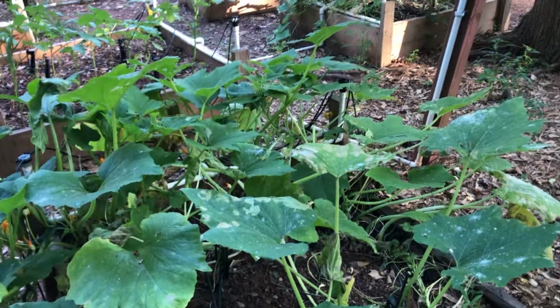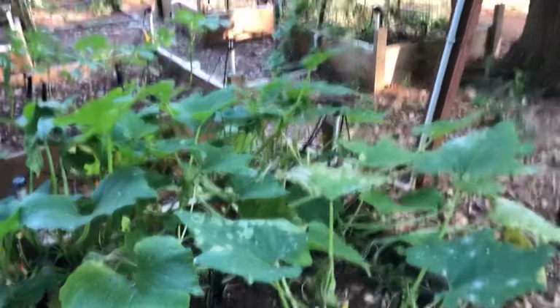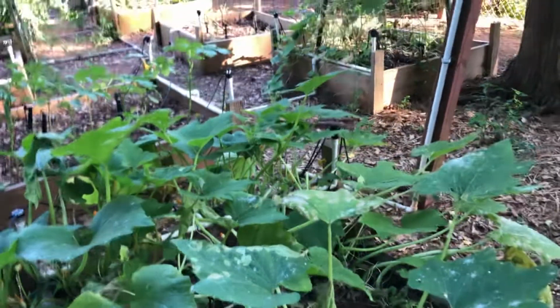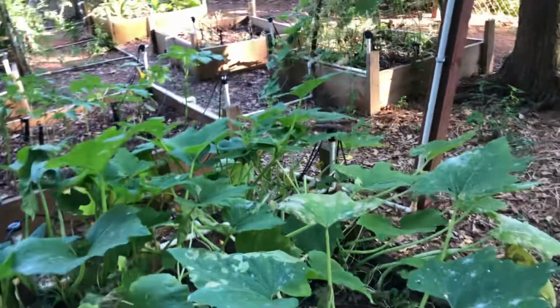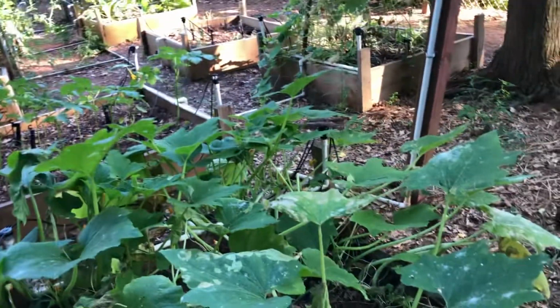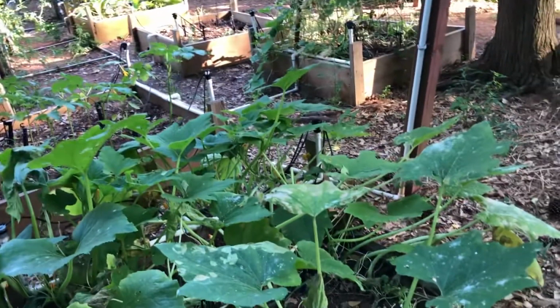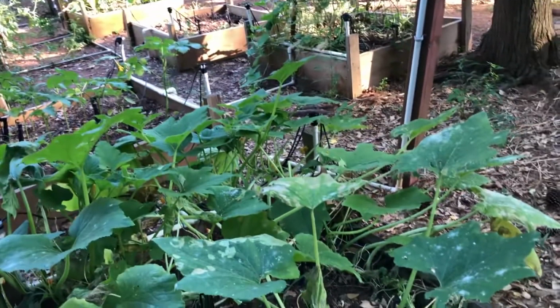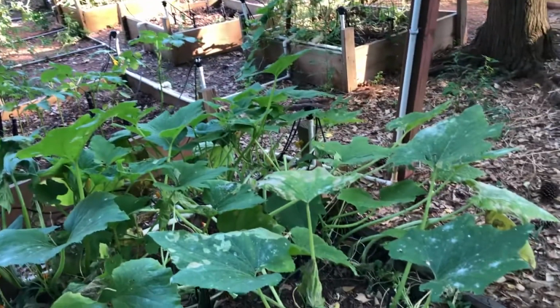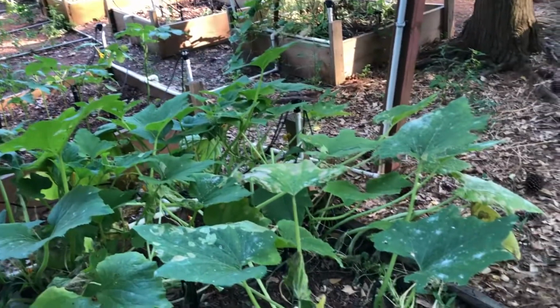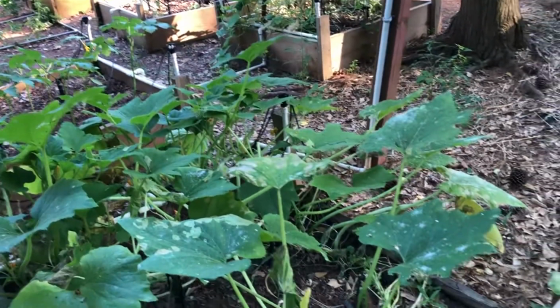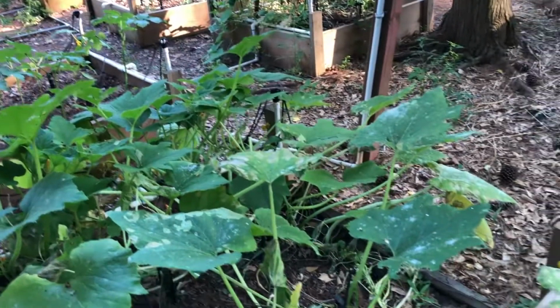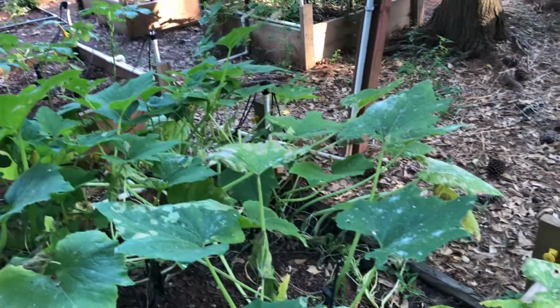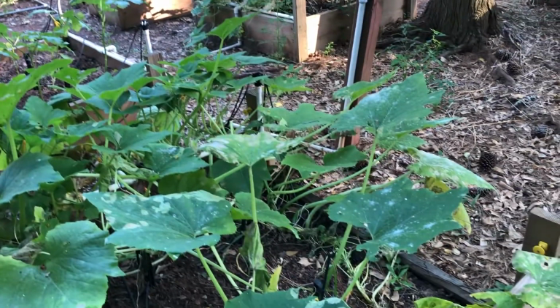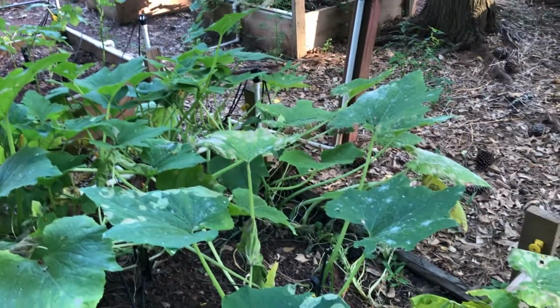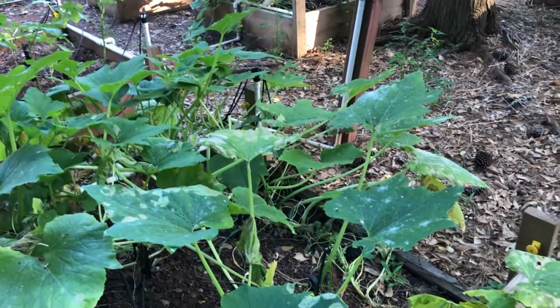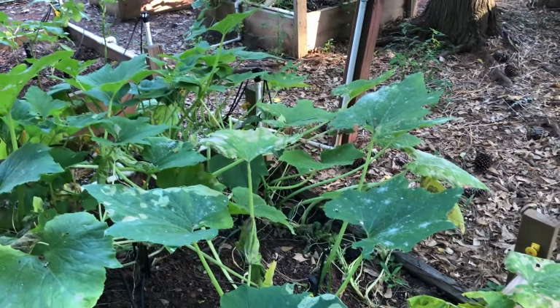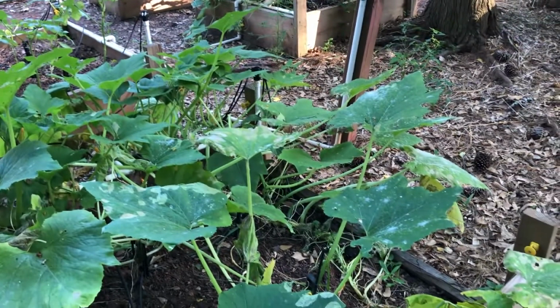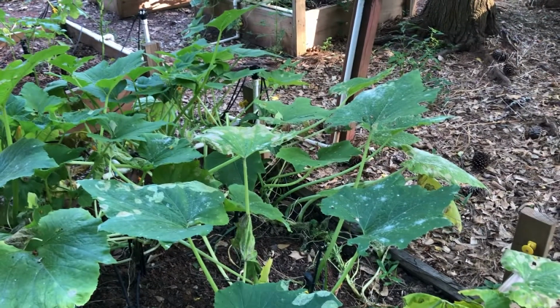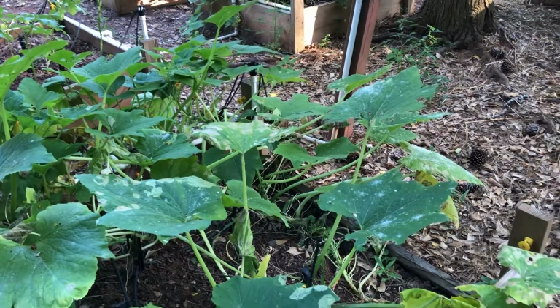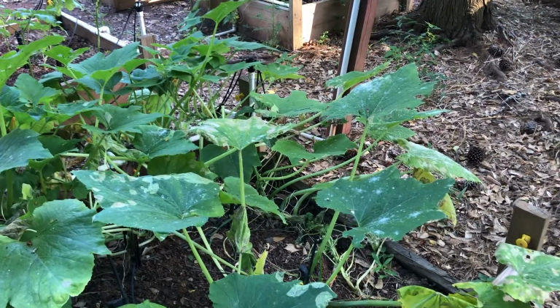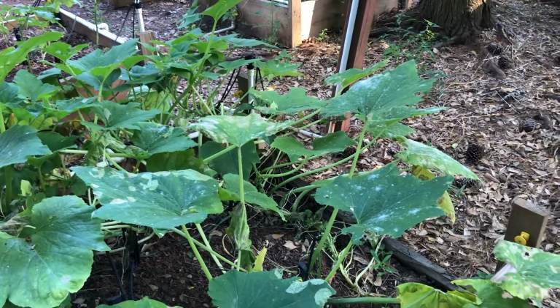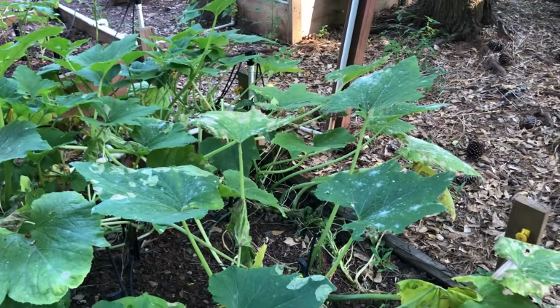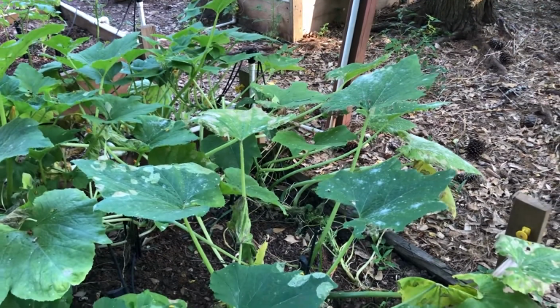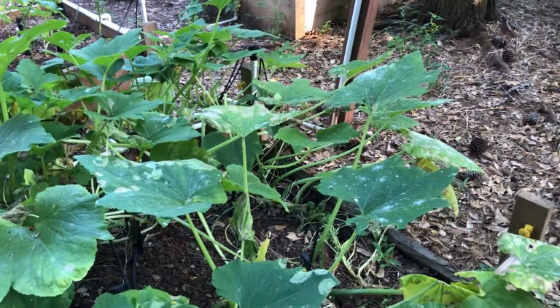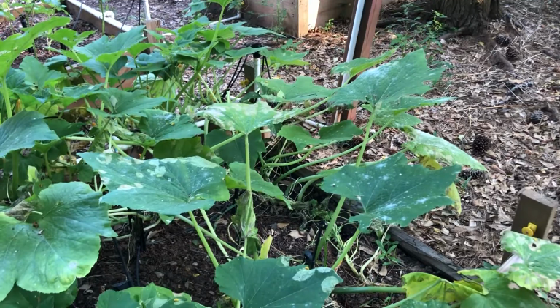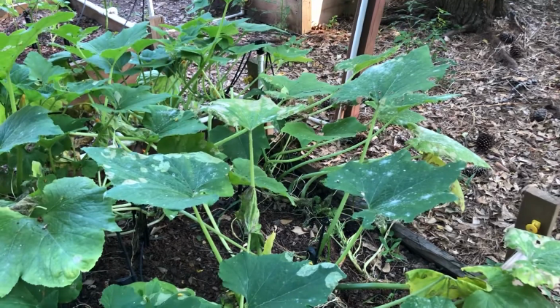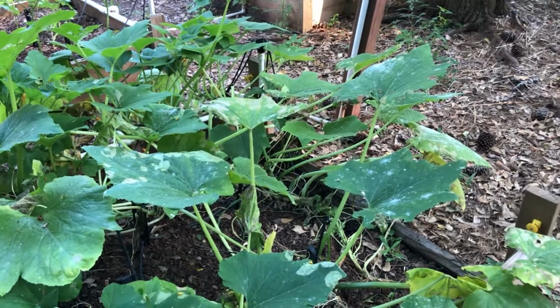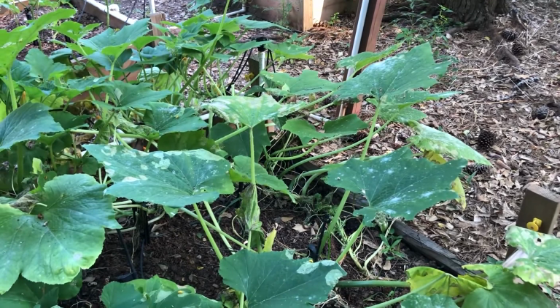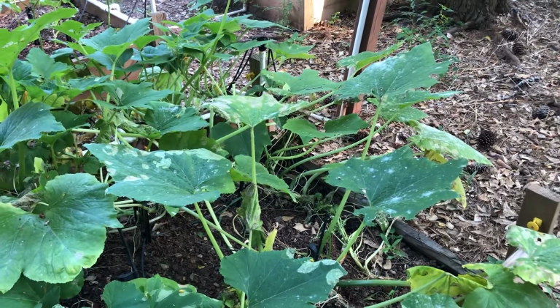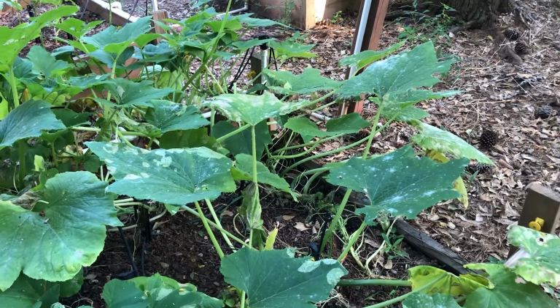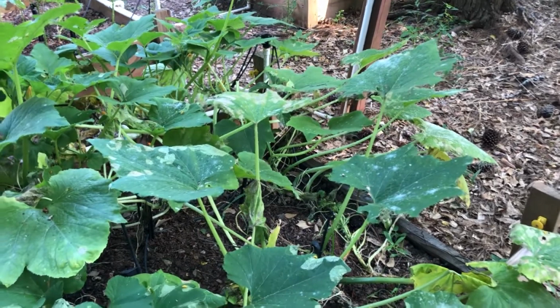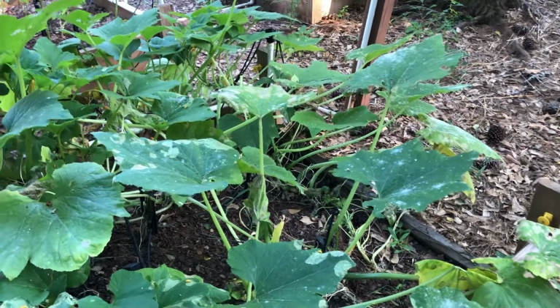Hello, this is TJ from Fat Boy's Garden with an update of my spring garden.